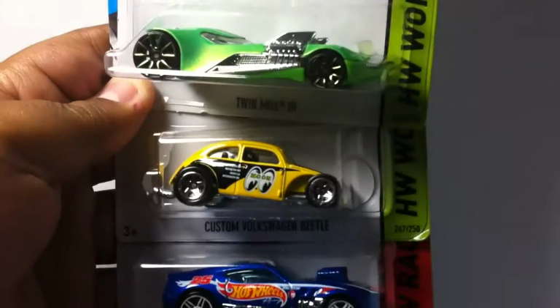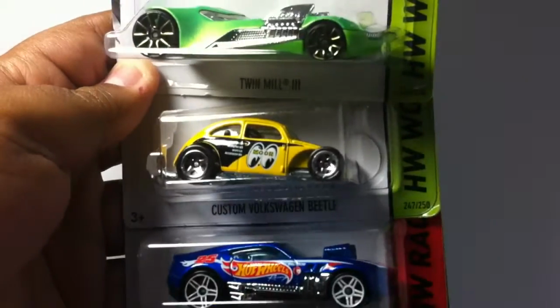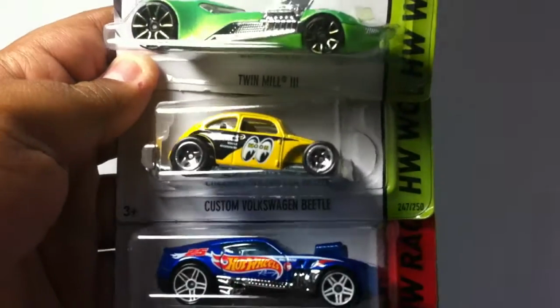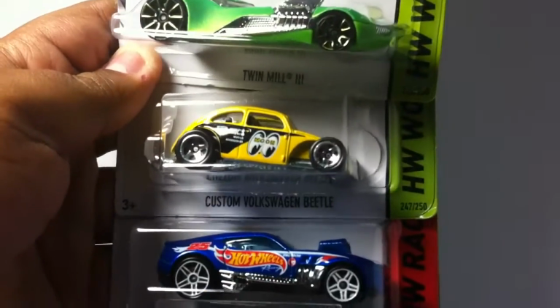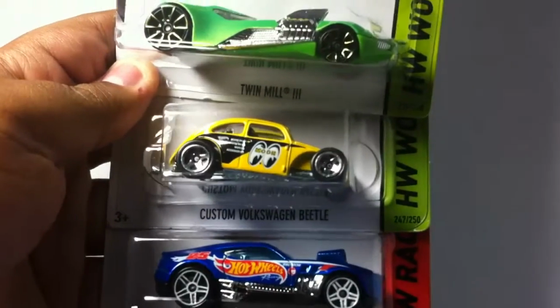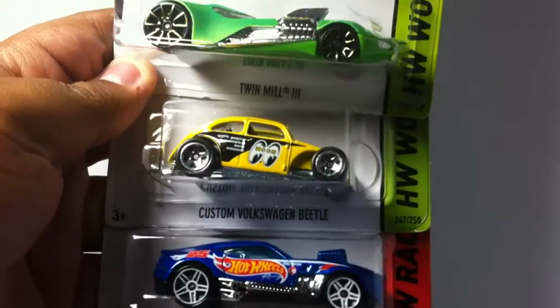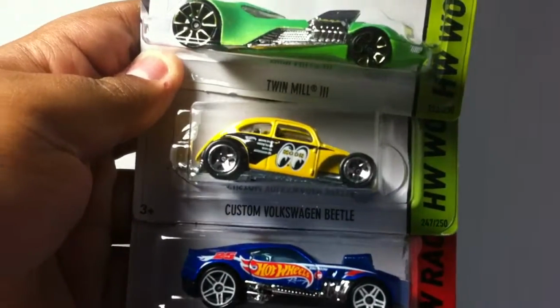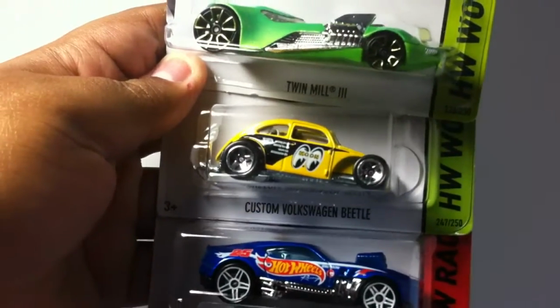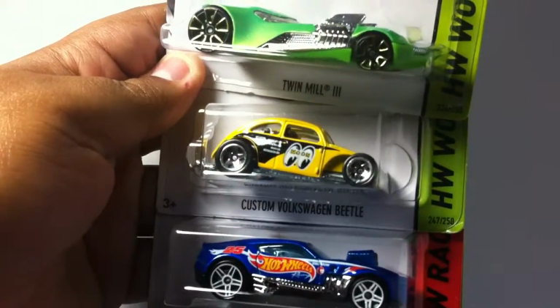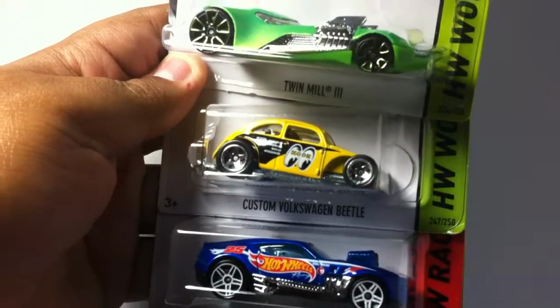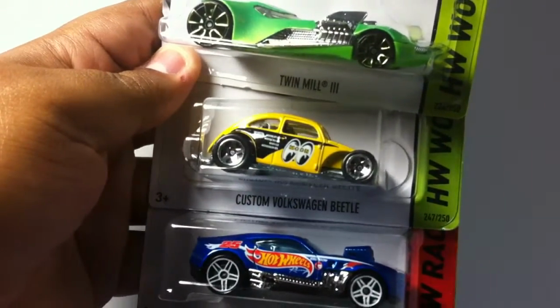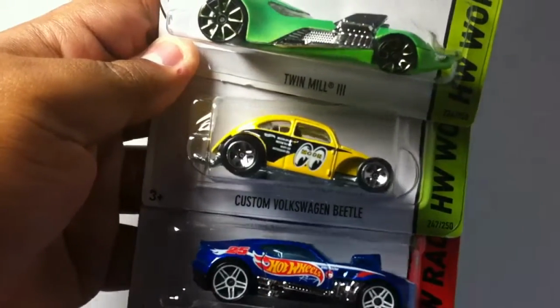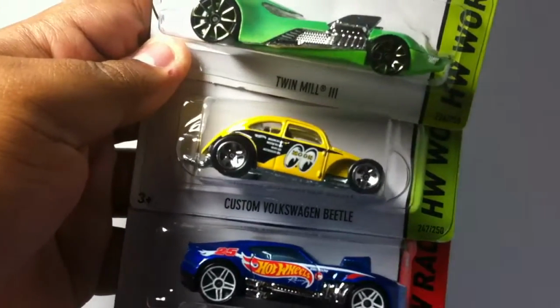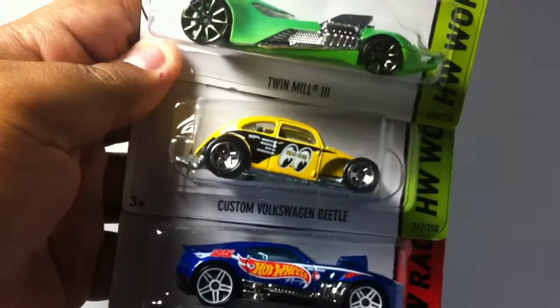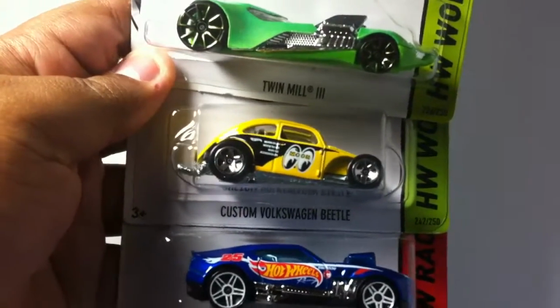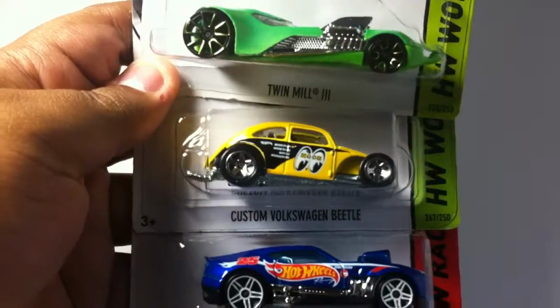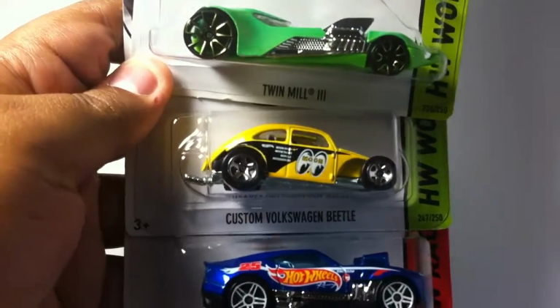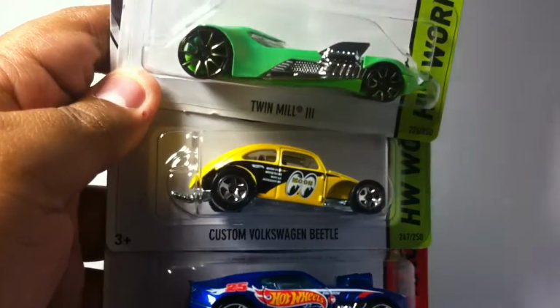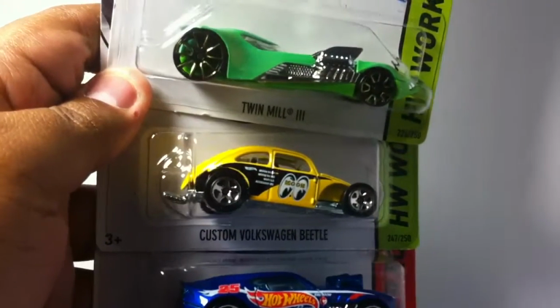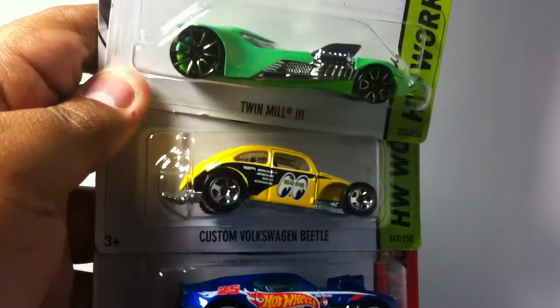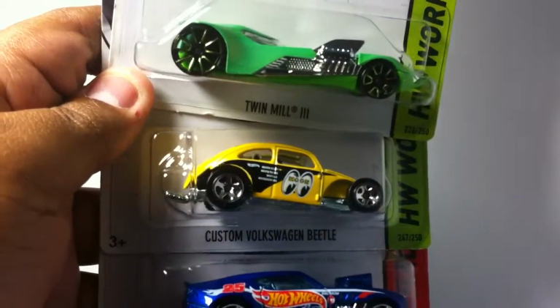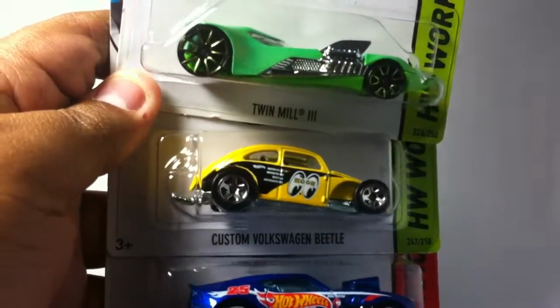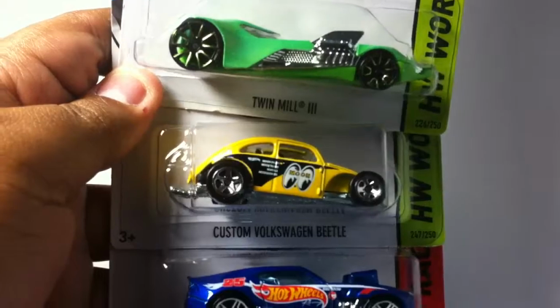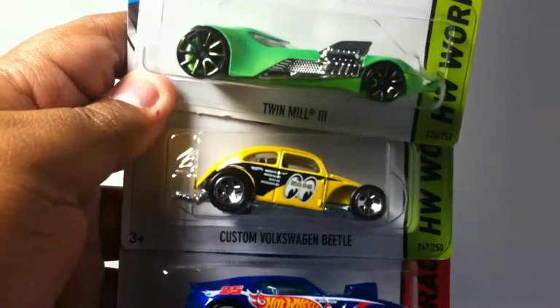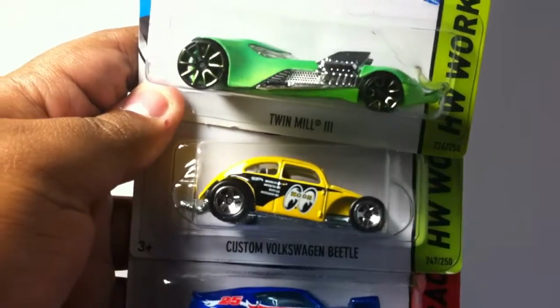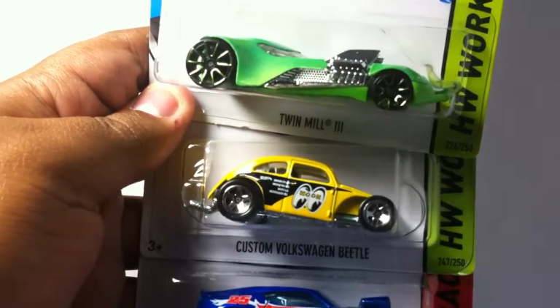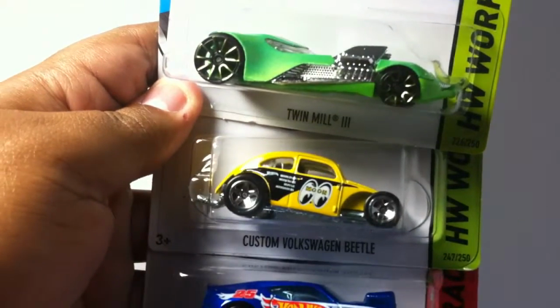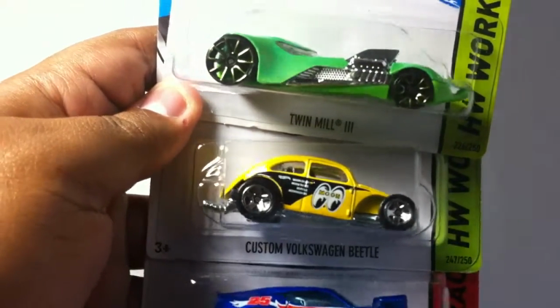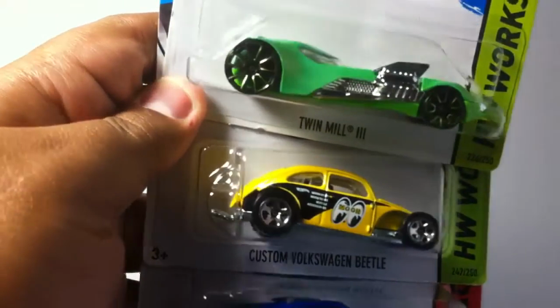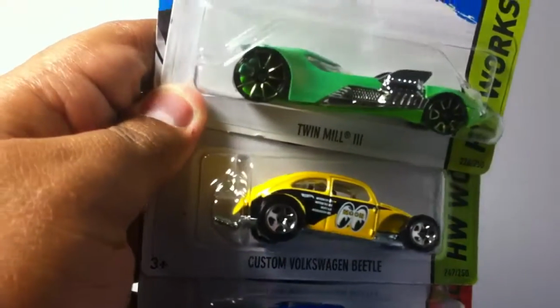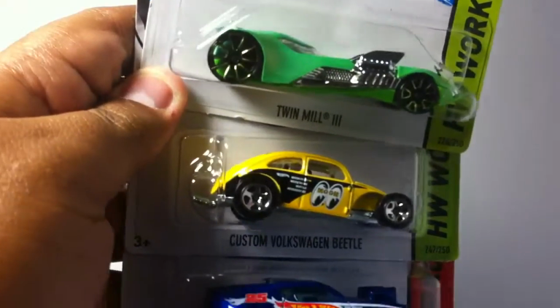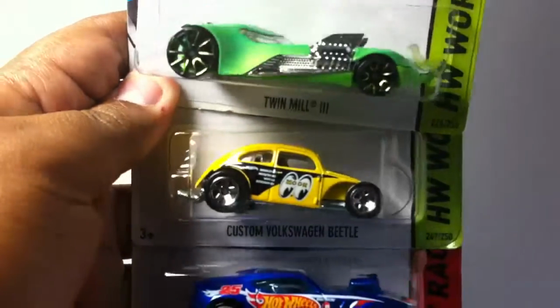Next is that custom Volkswagen Beetle. If you haven't checked my Instagram, go check it out — I did a wheel swap on it.